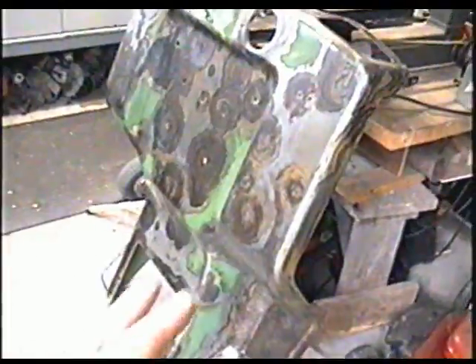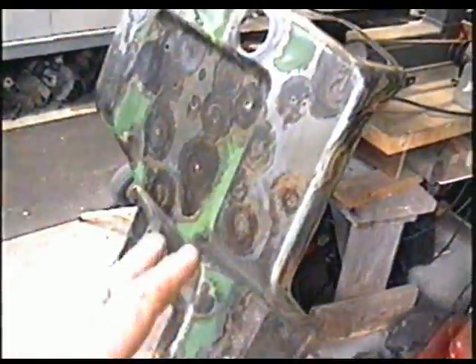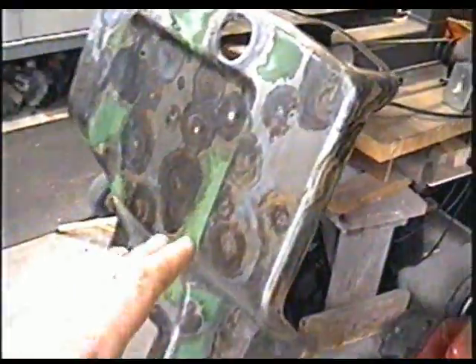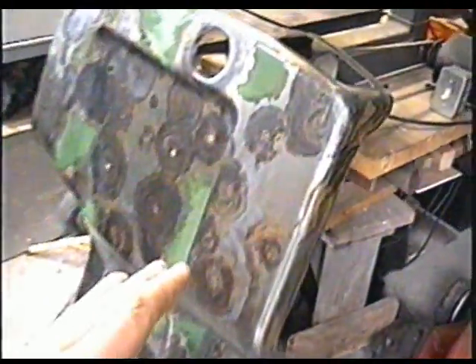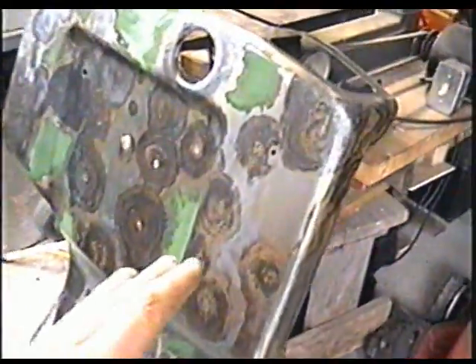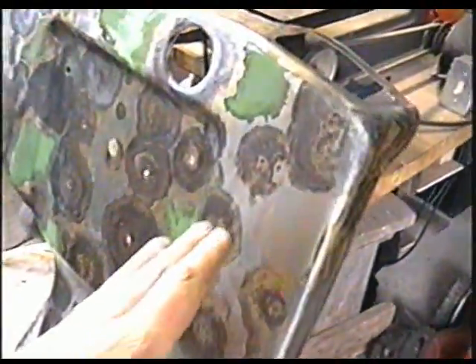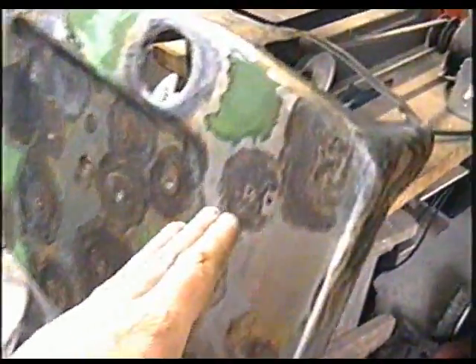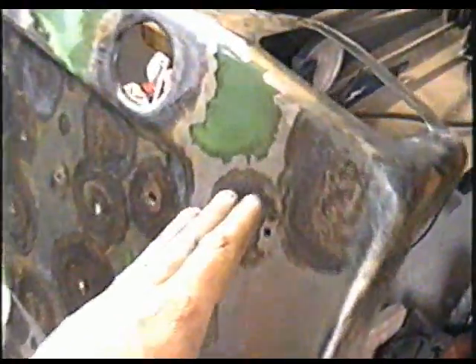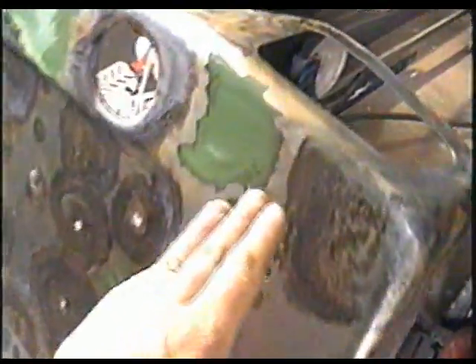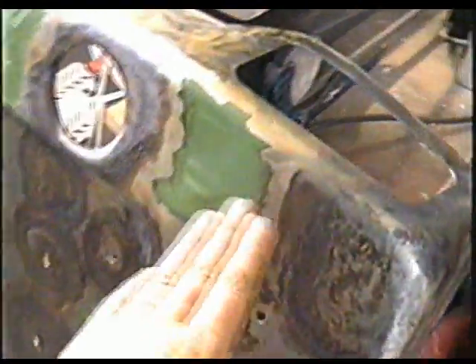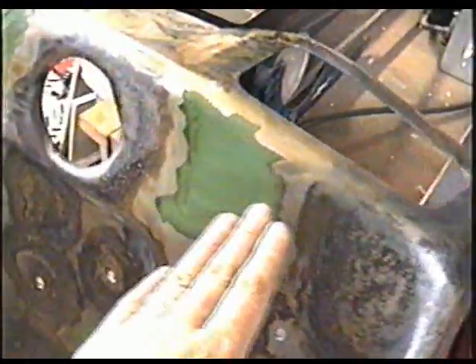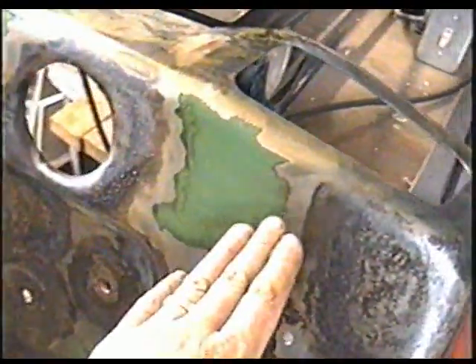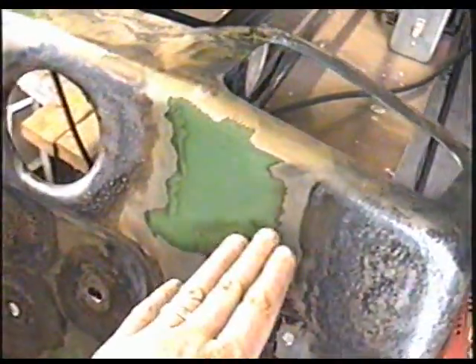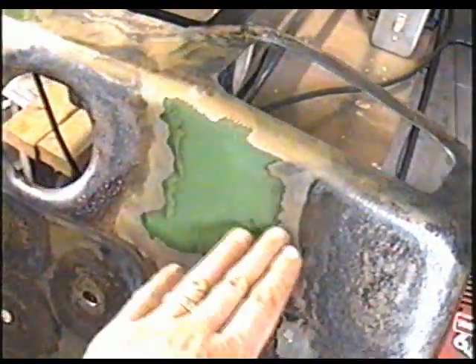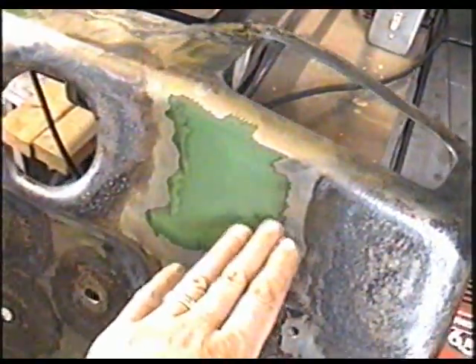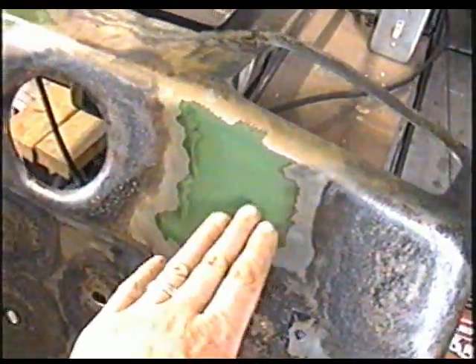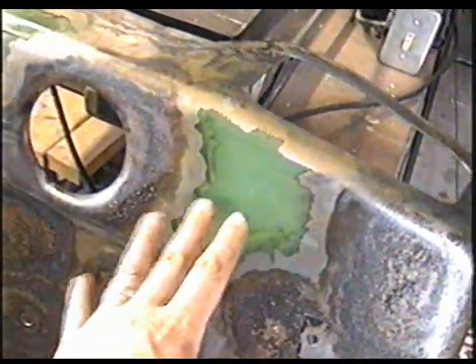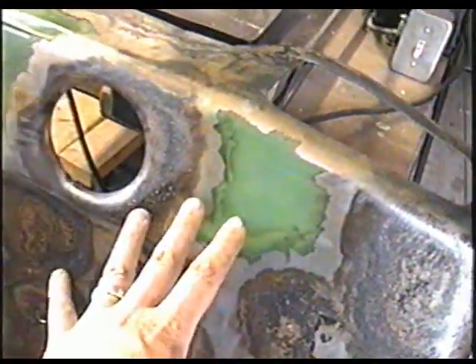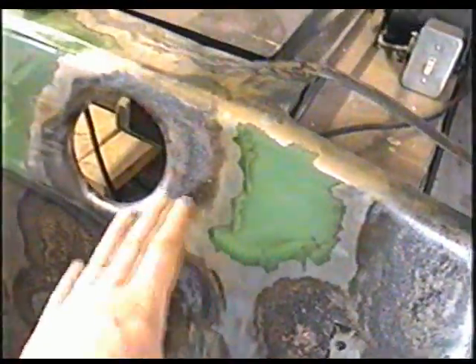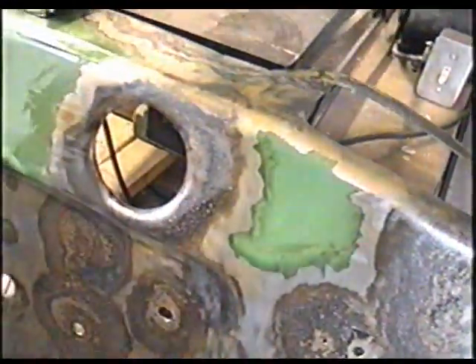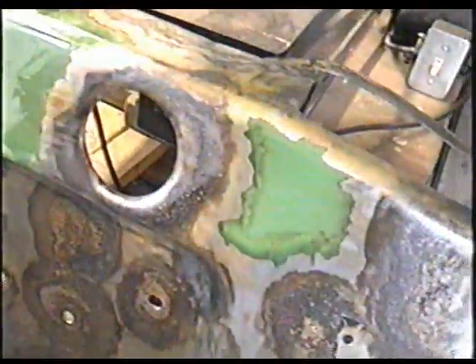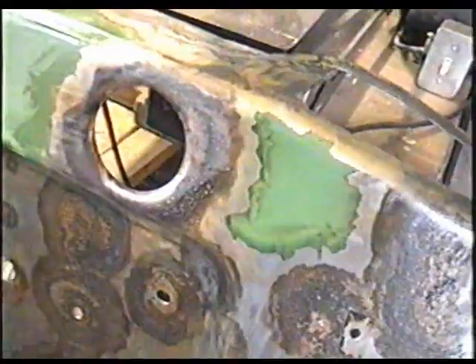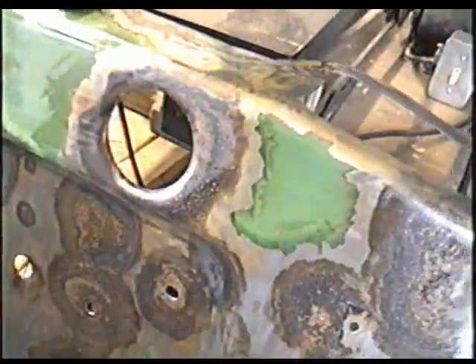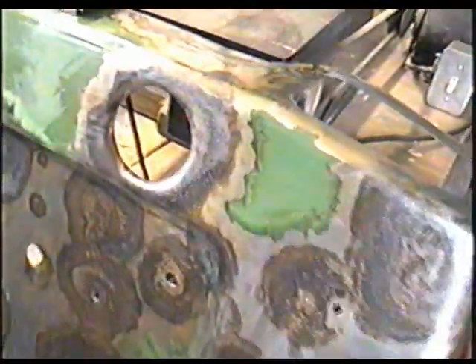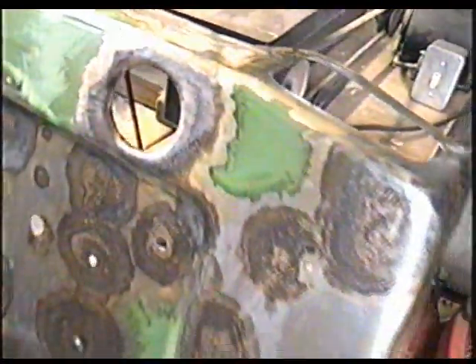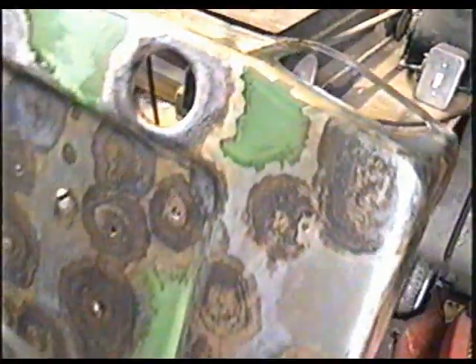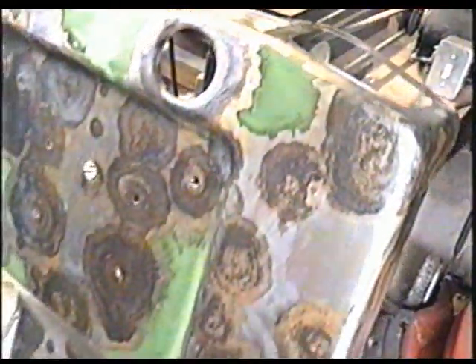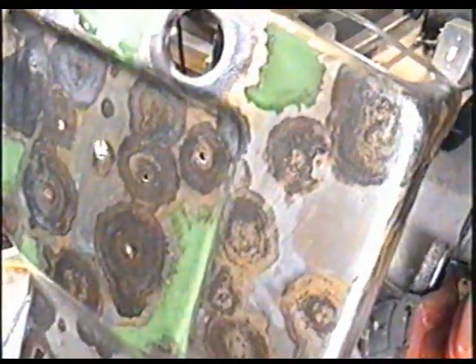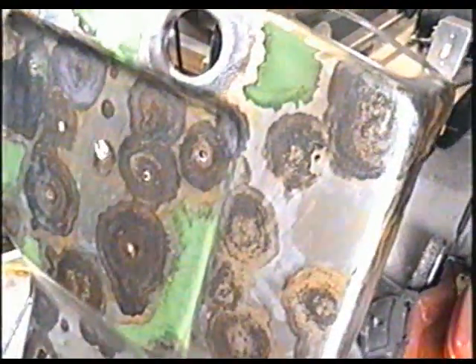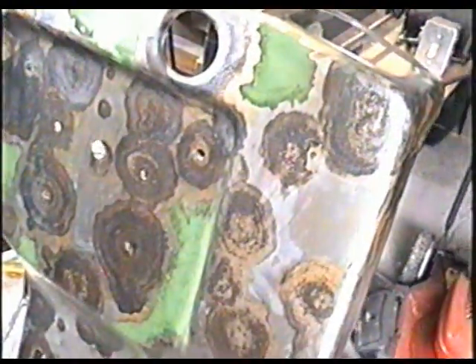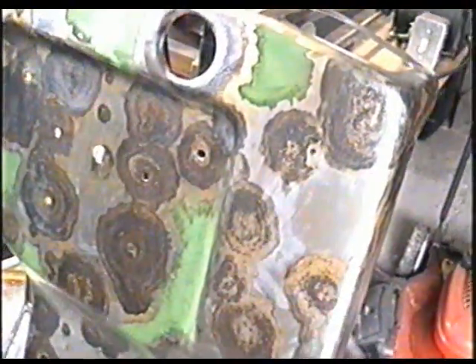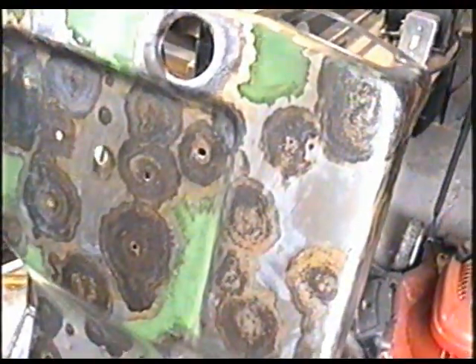Then I'm going to sand the paint spots and feather them in to the rest of the unit. And then it's going to be ready for painting.